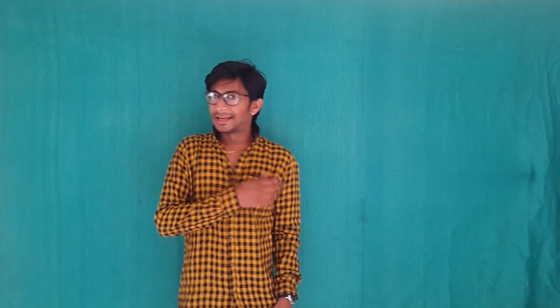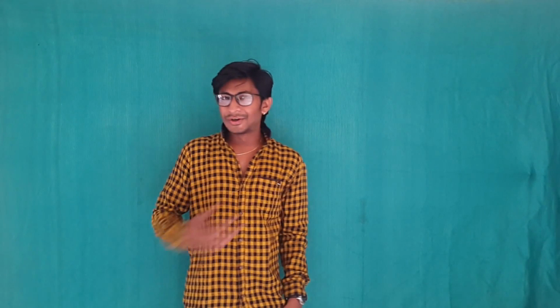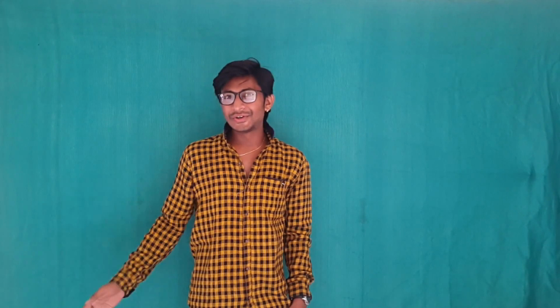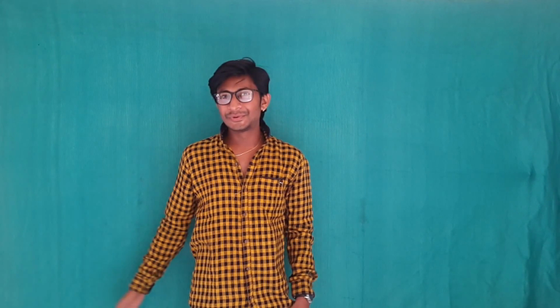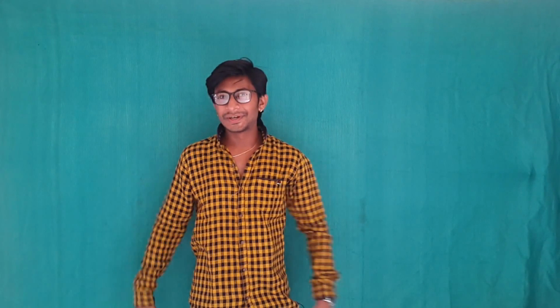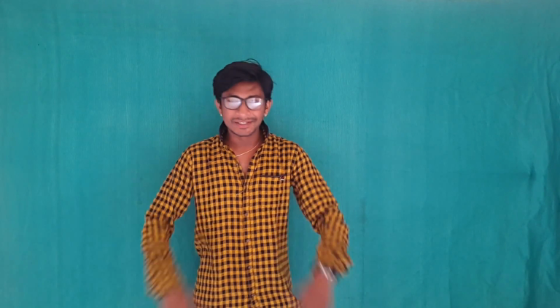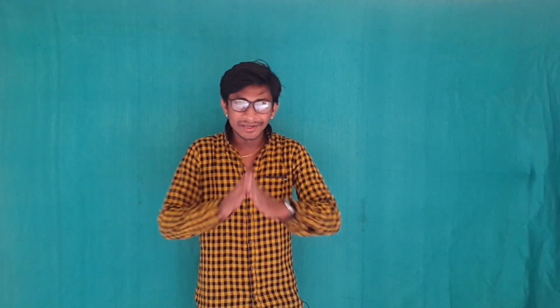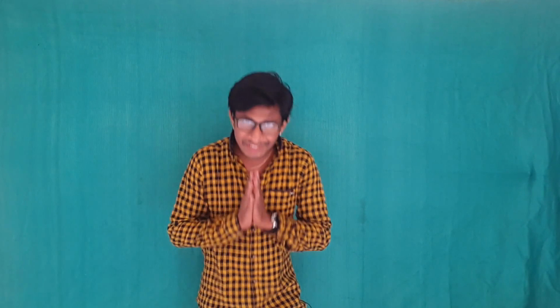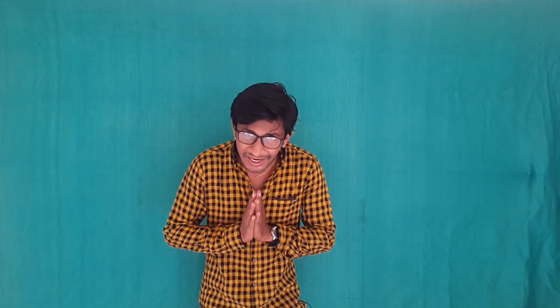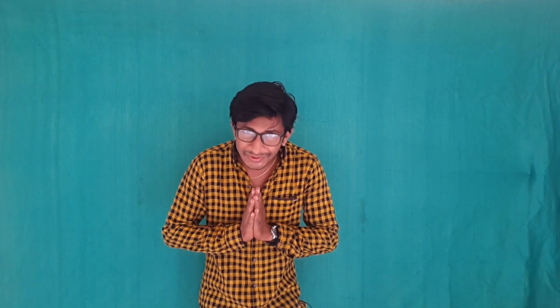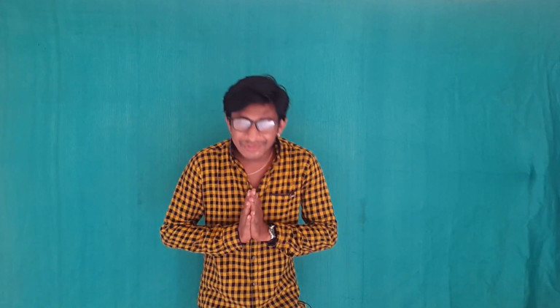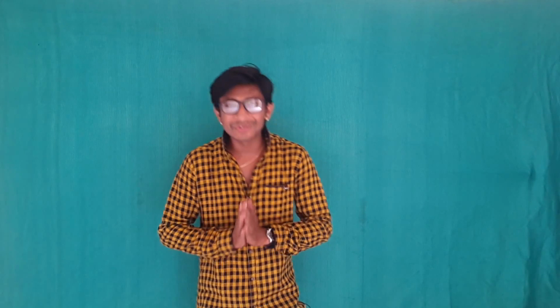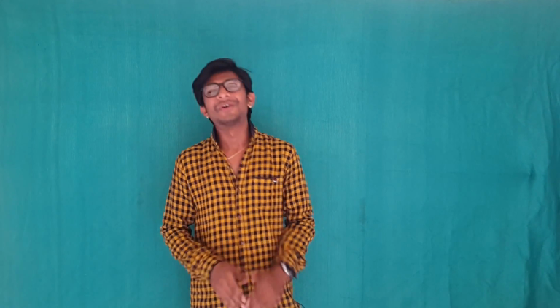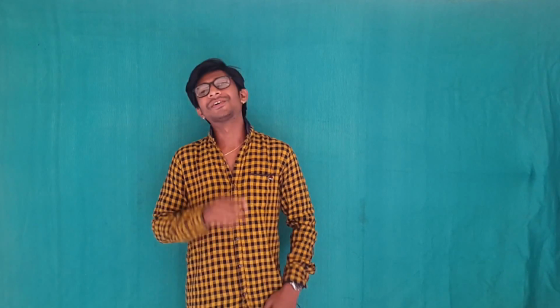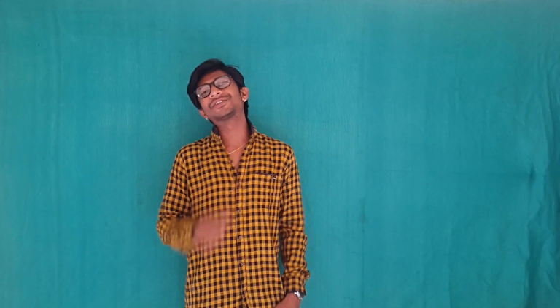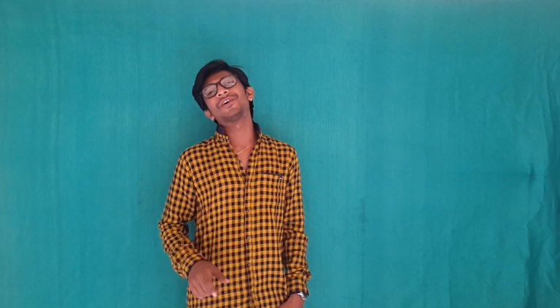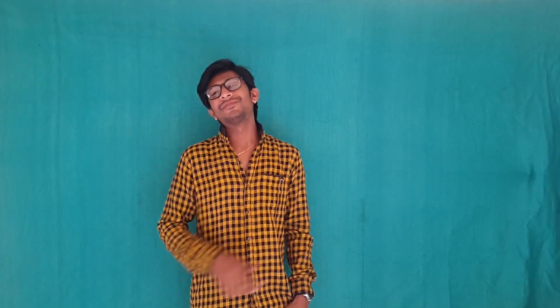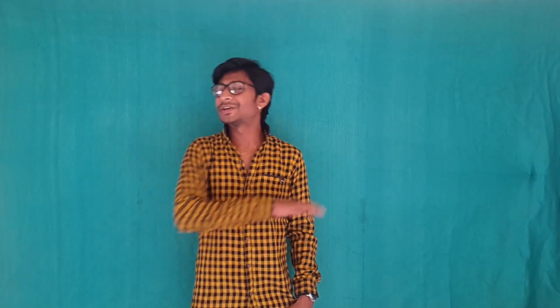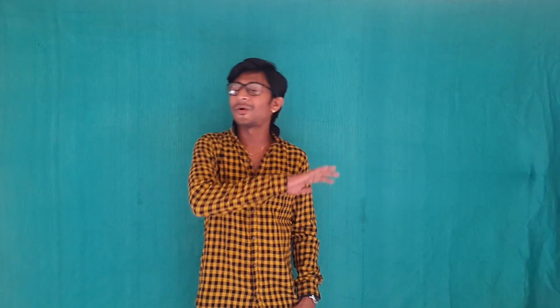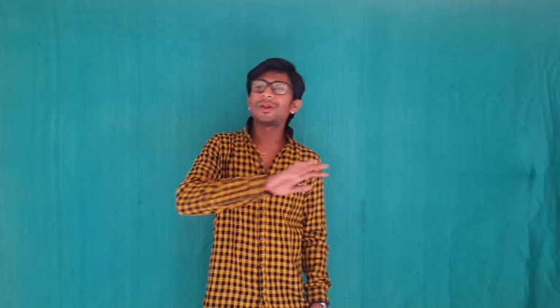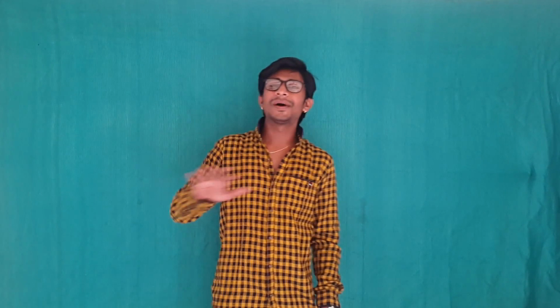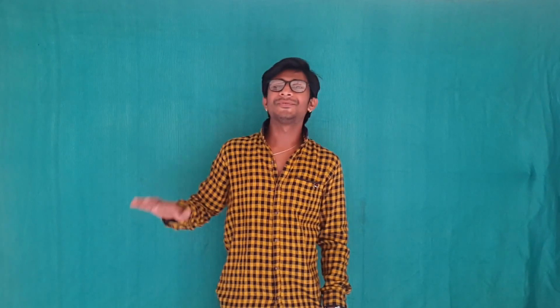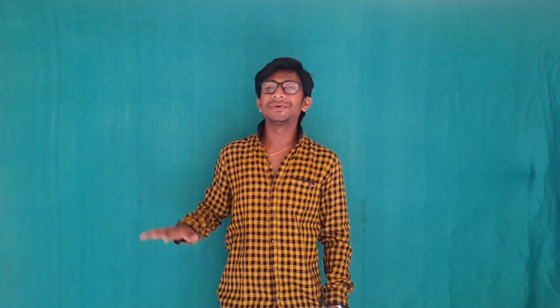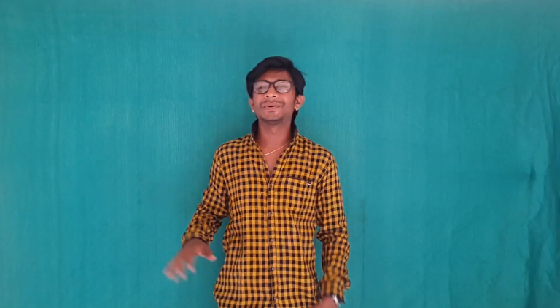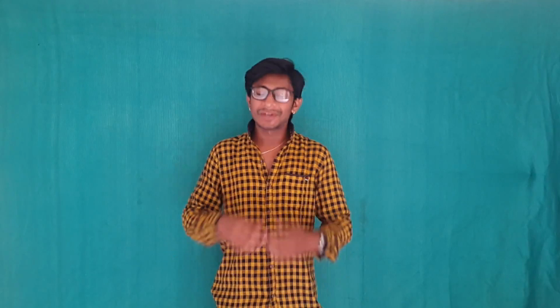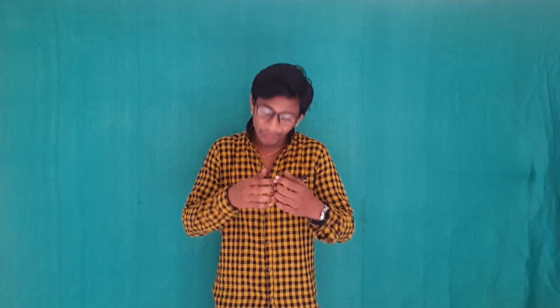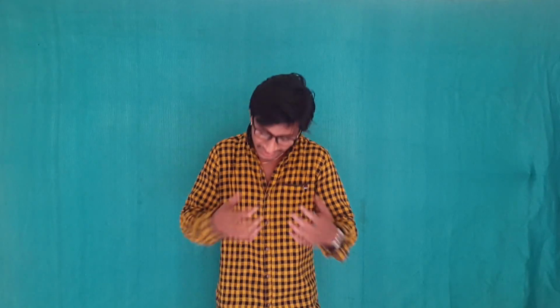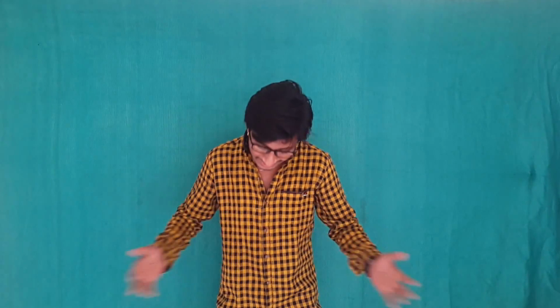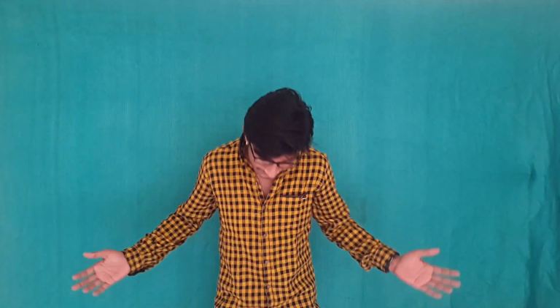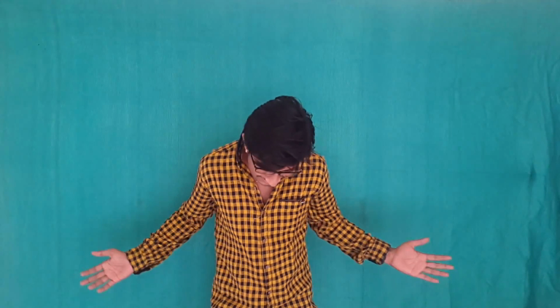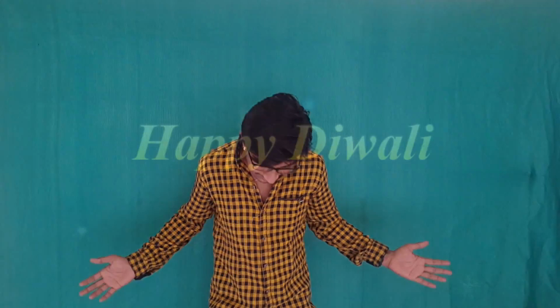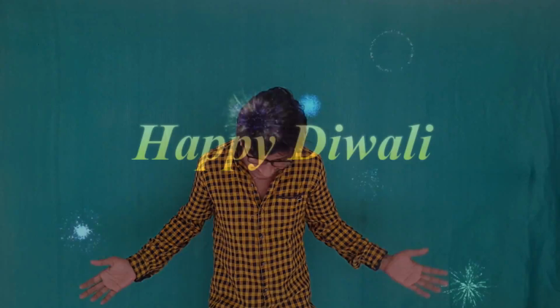Hello Youtubers! Namaskar Dosto! First of all, wishing all my viewers a very happy Diwali.